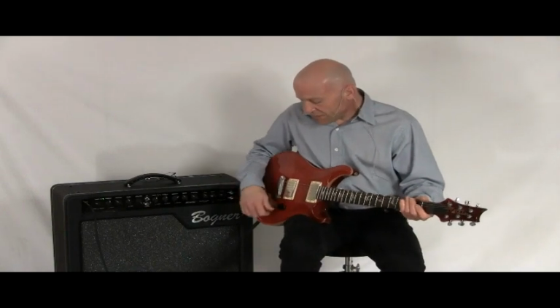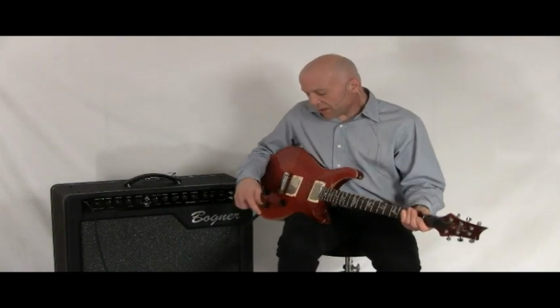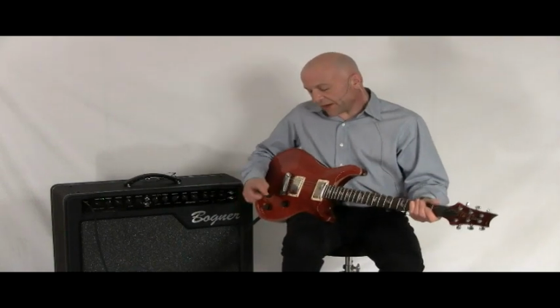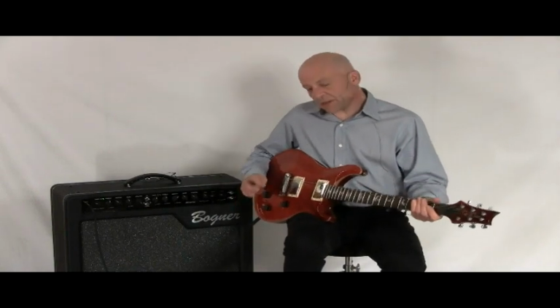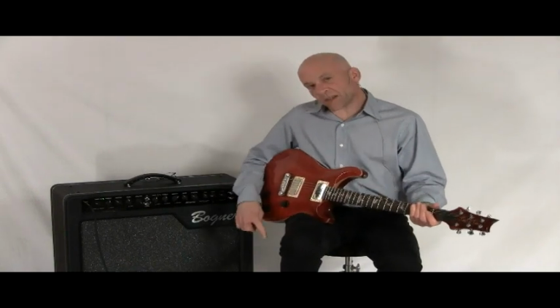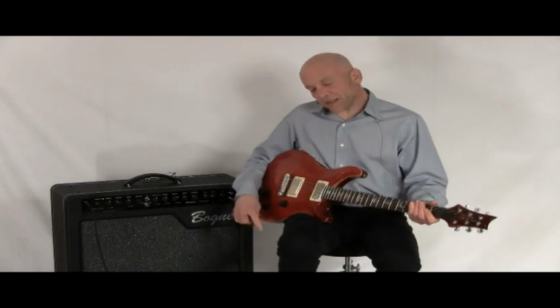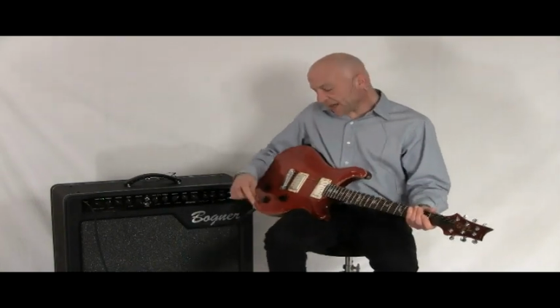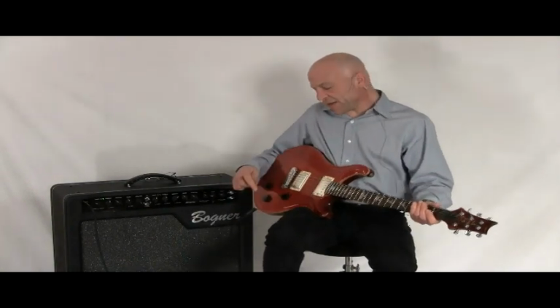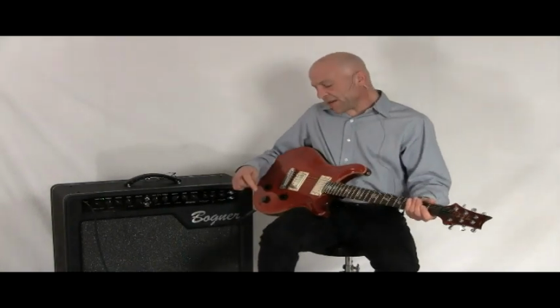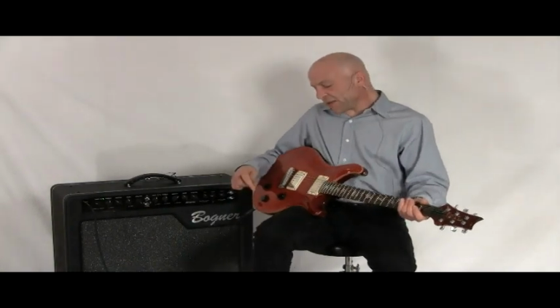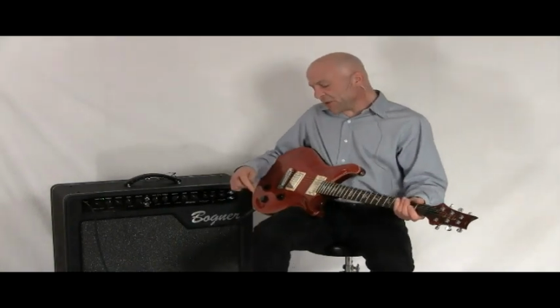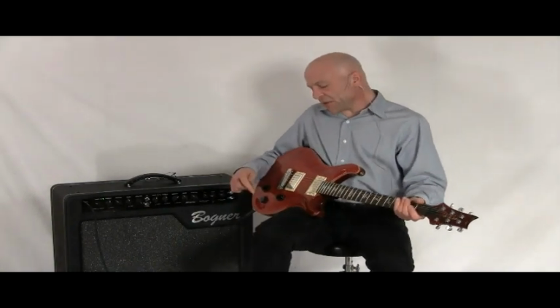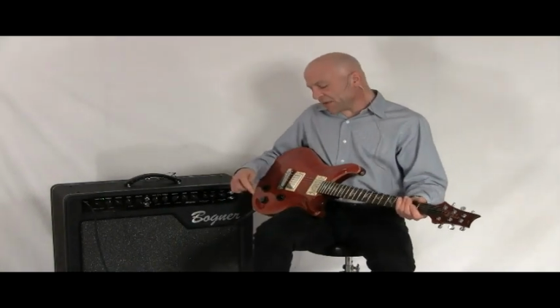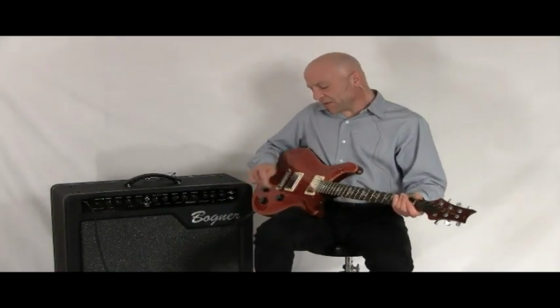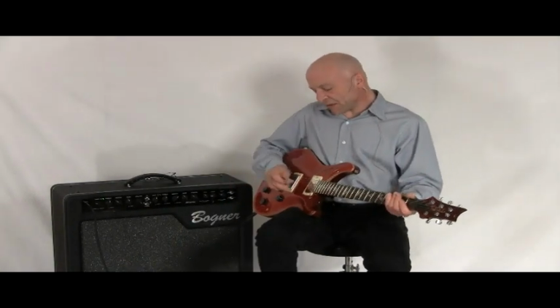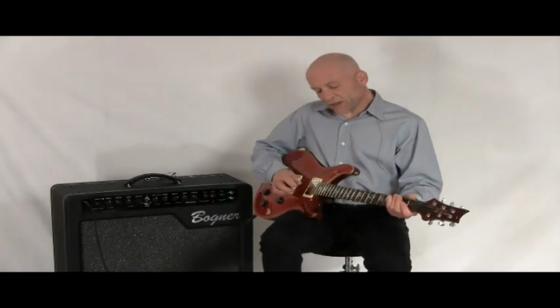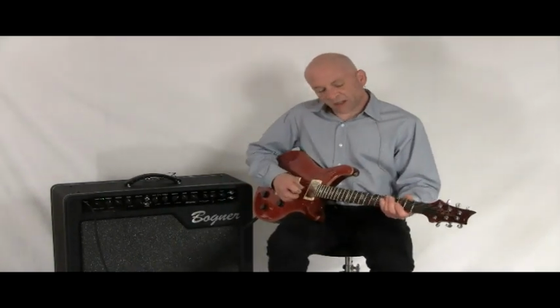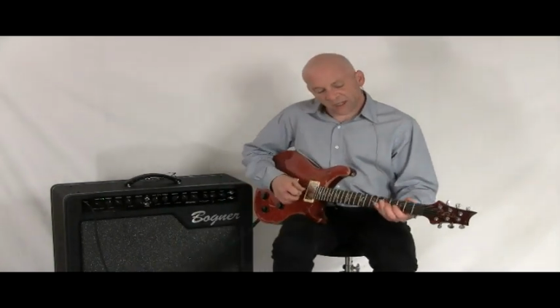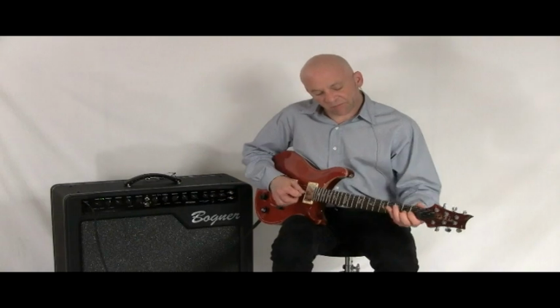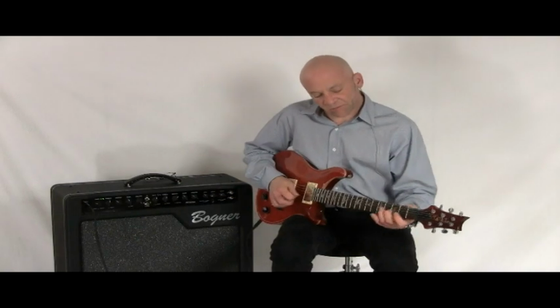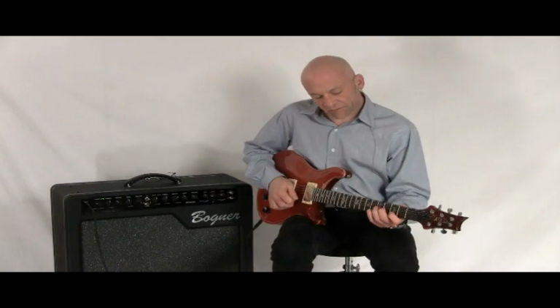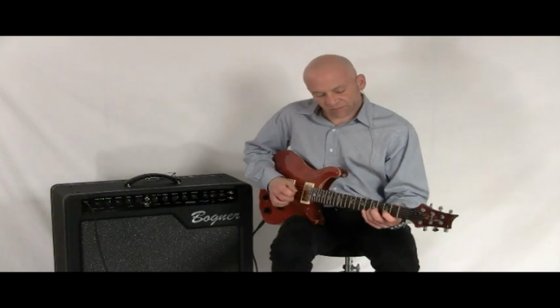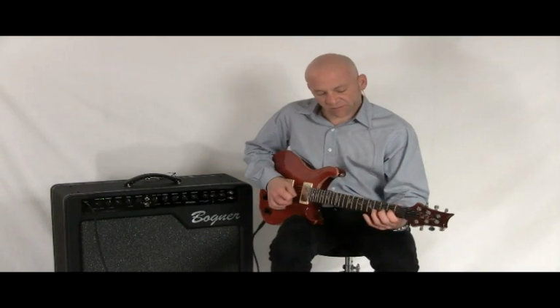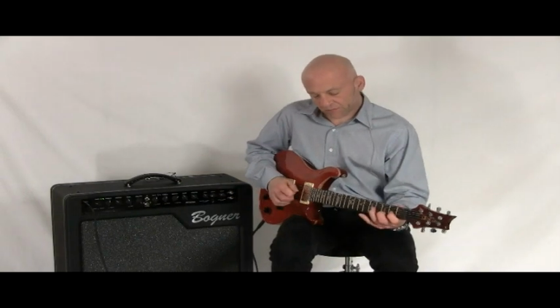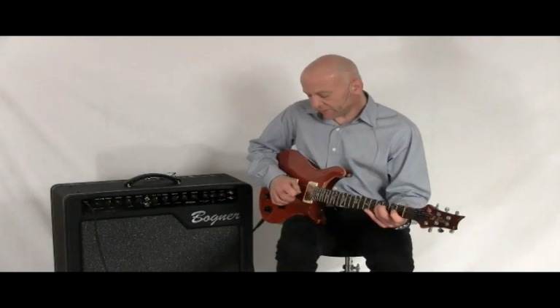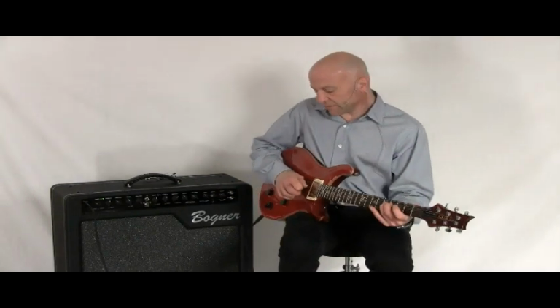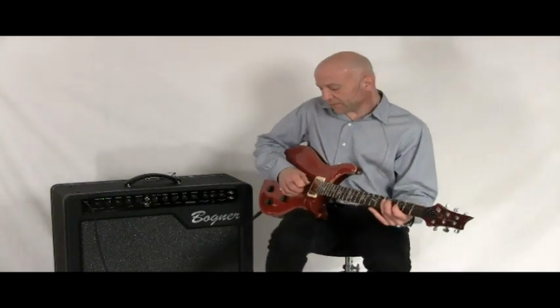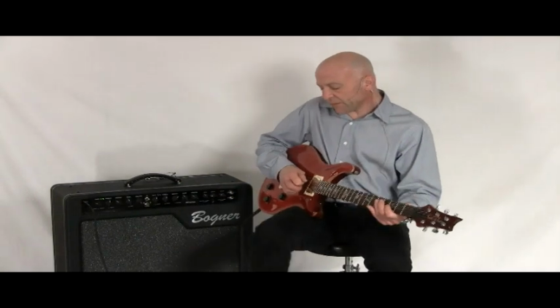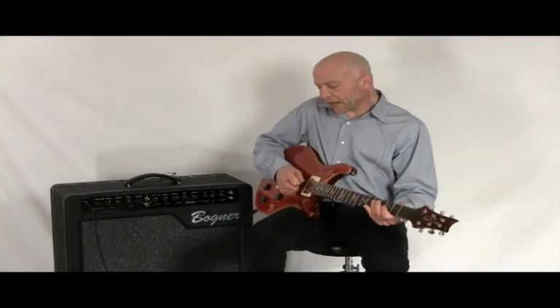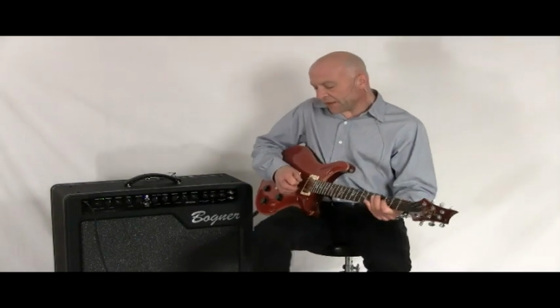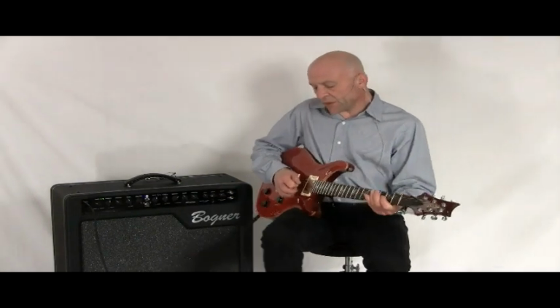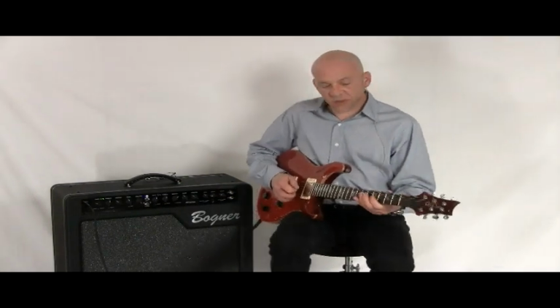Now here's the clean sound that is boosted. So here's our clean, and then the boost.